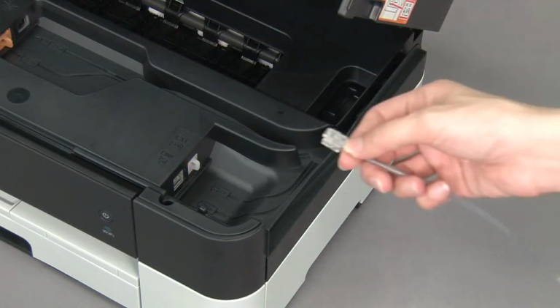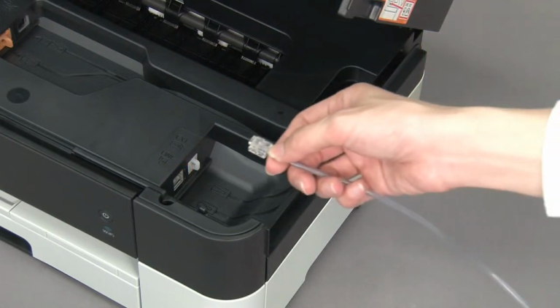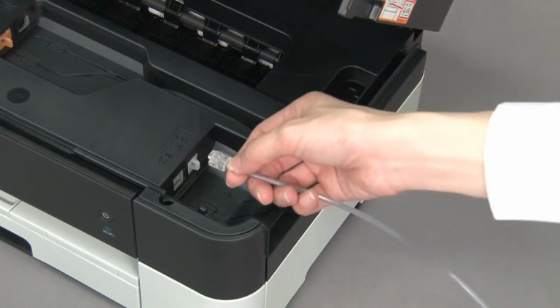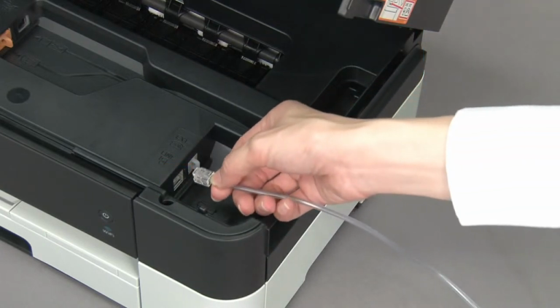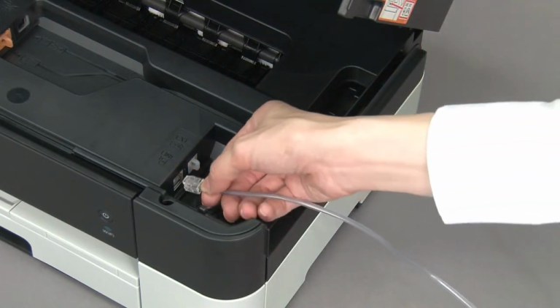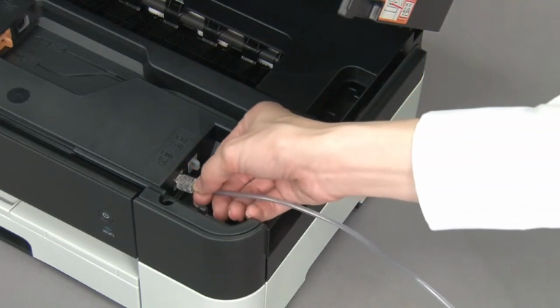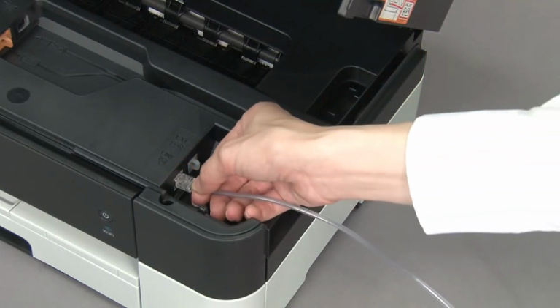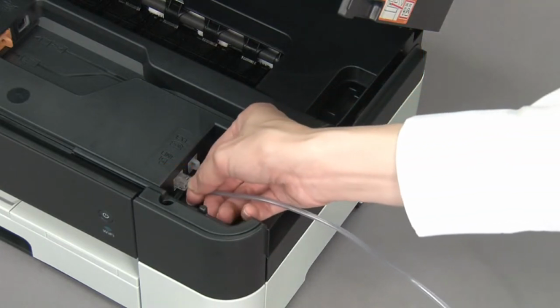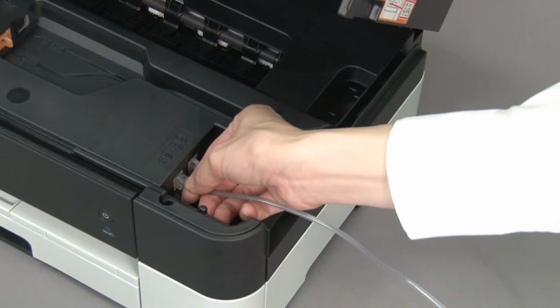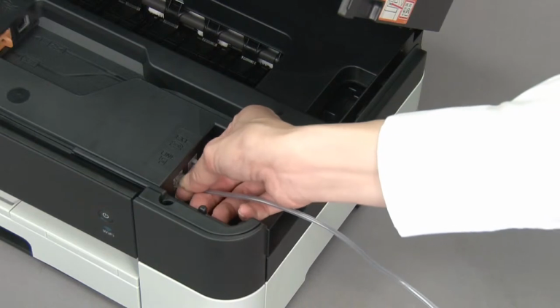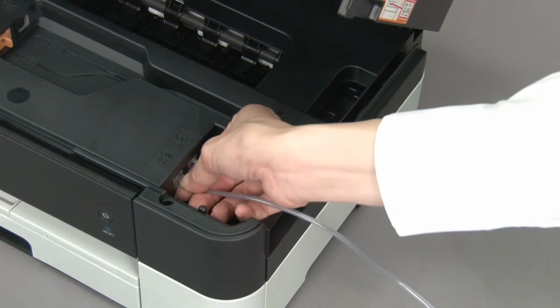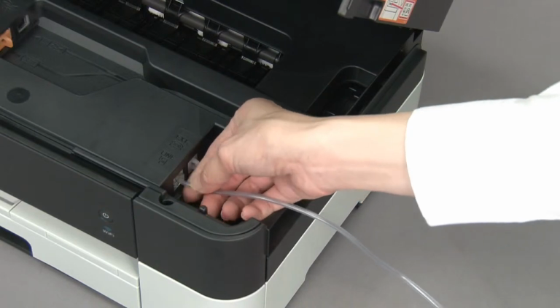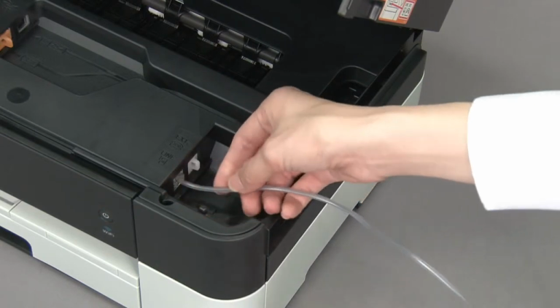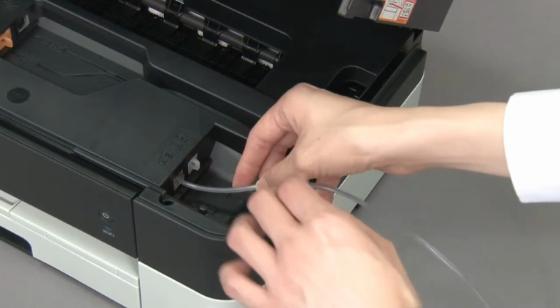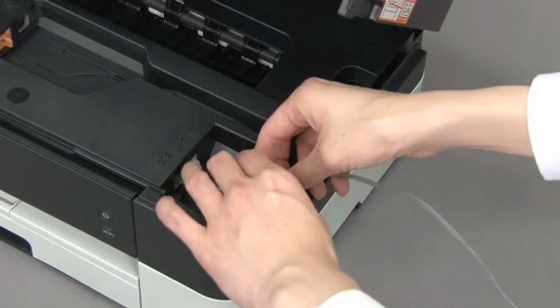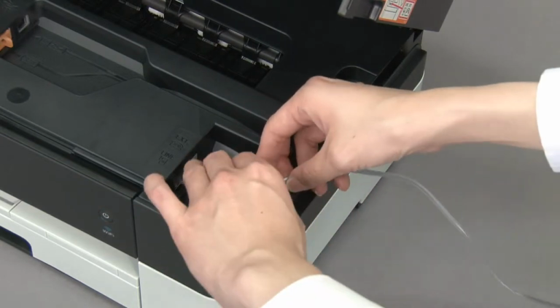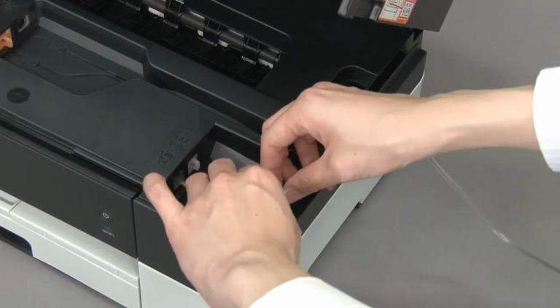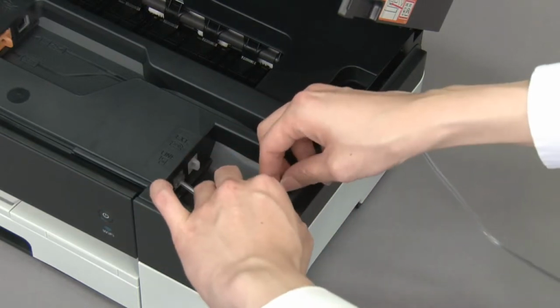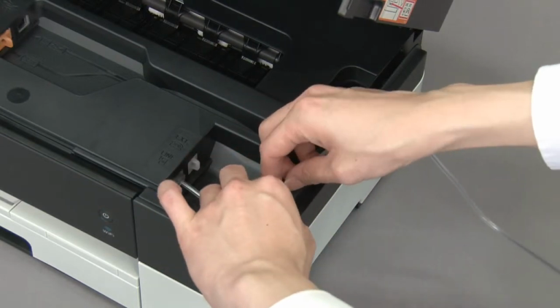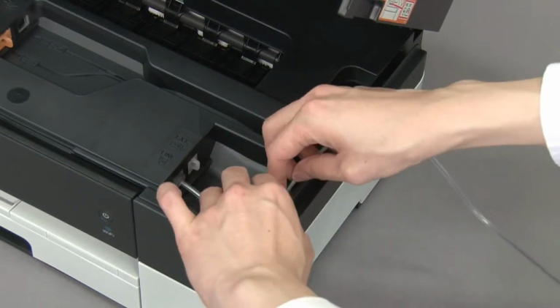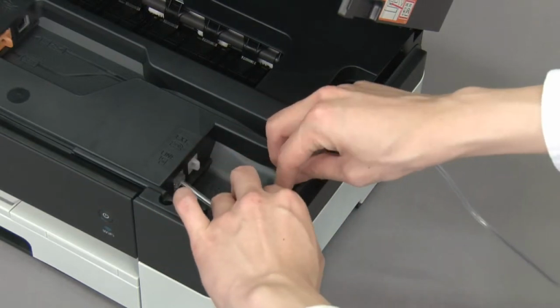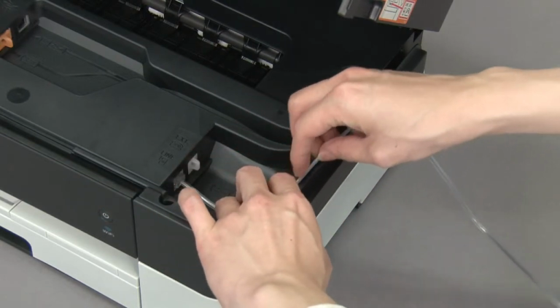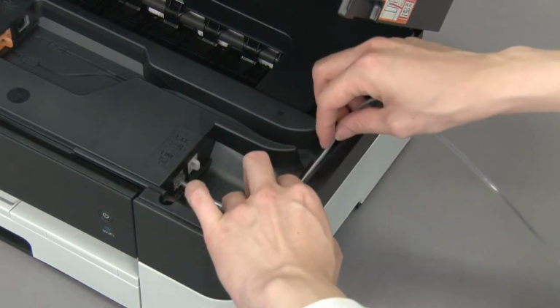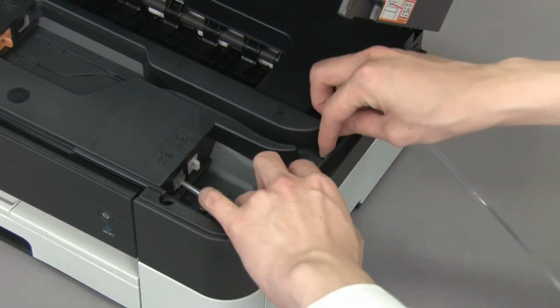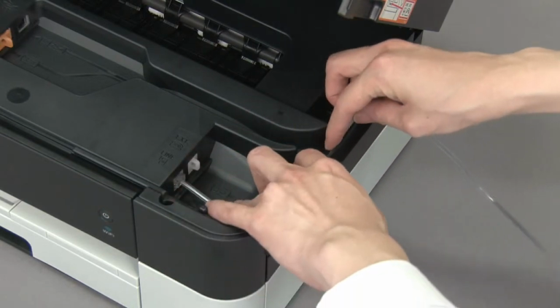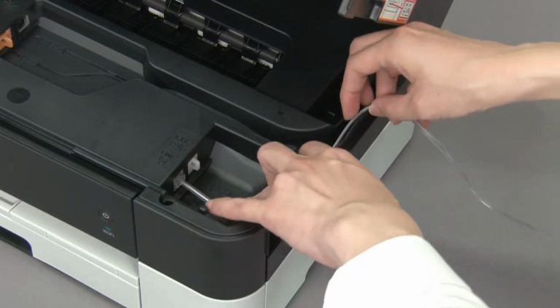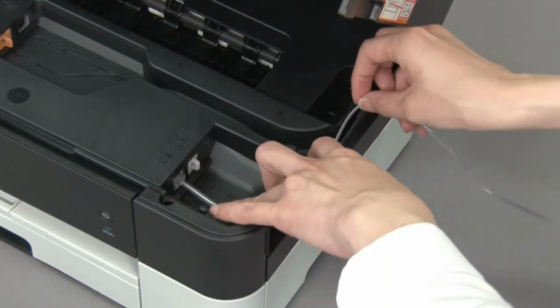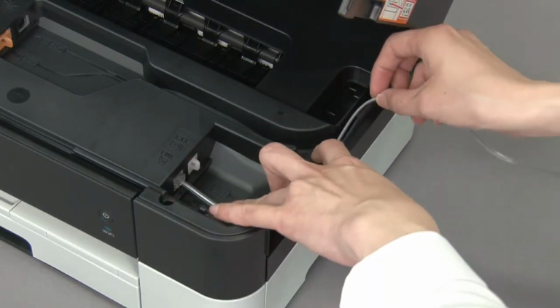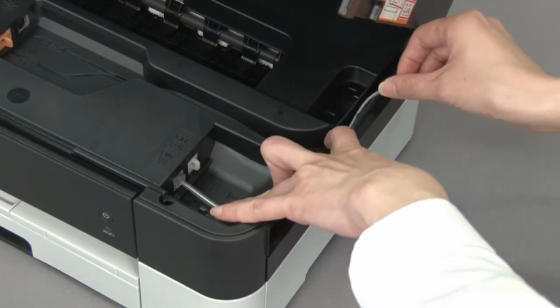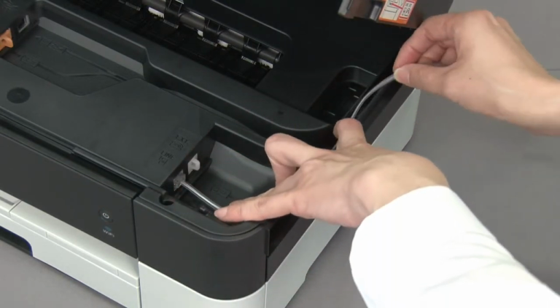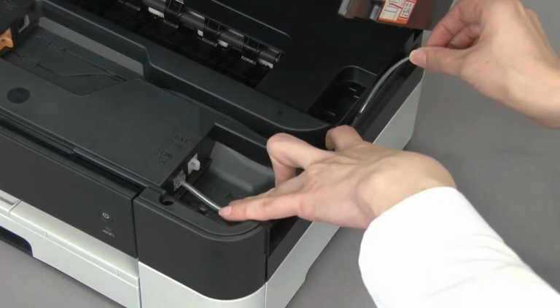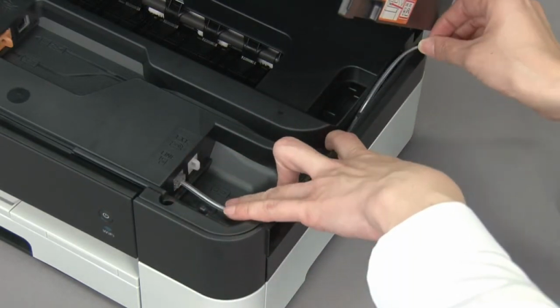Connect the telephone line cord. Route the telephone line cord through the channel and out the back of the machine.